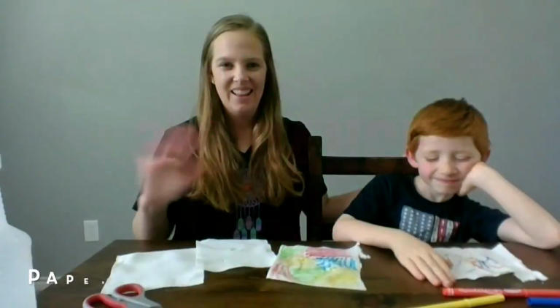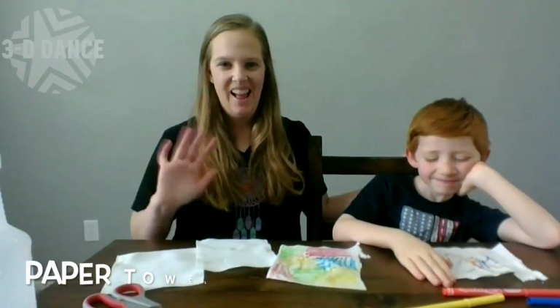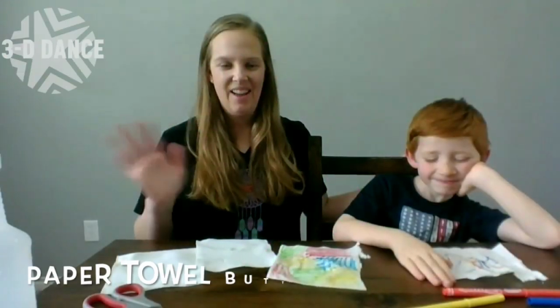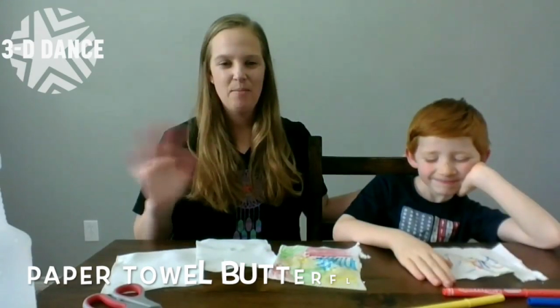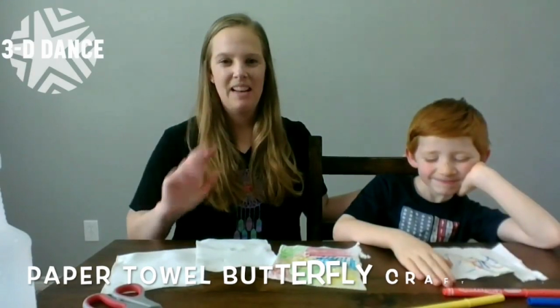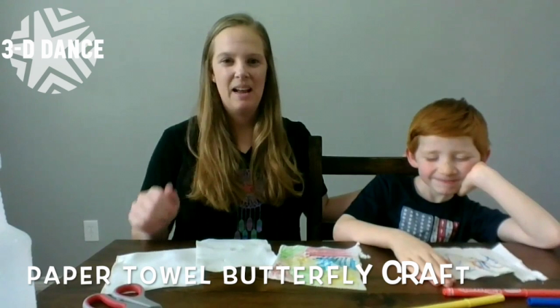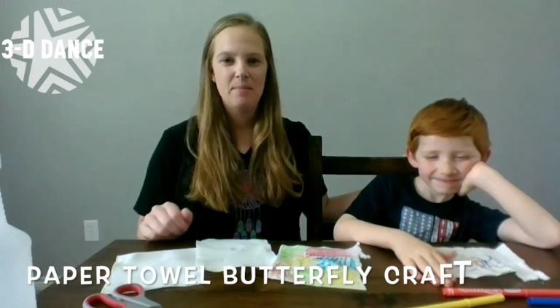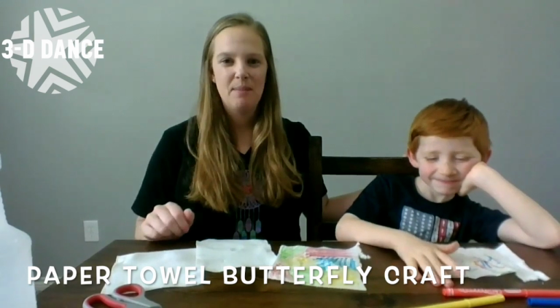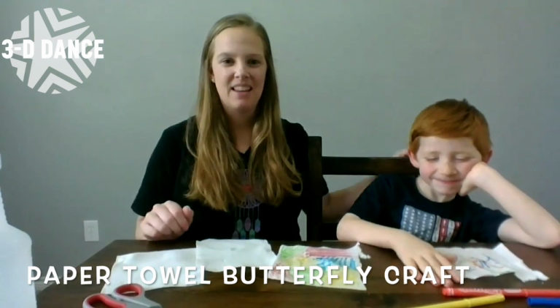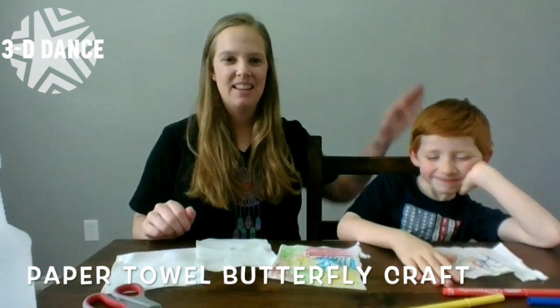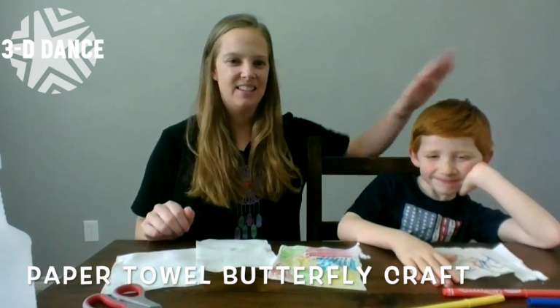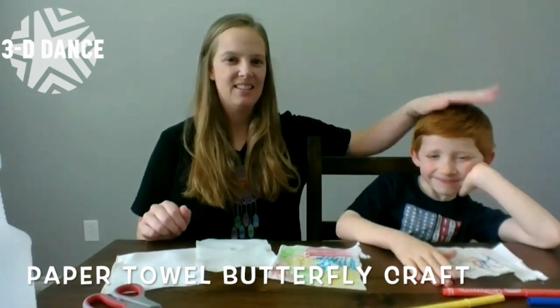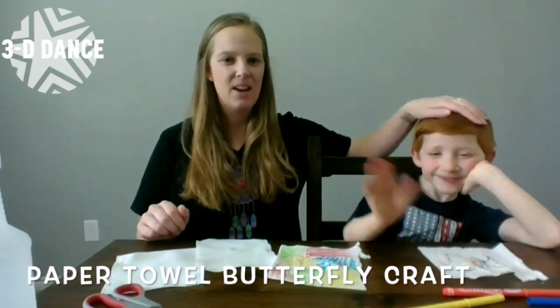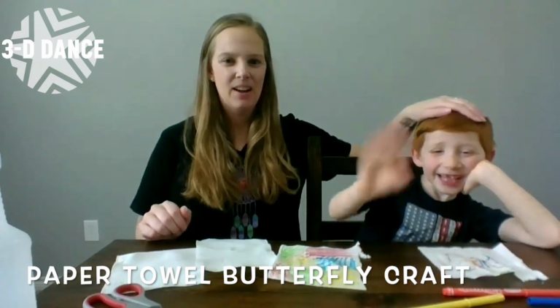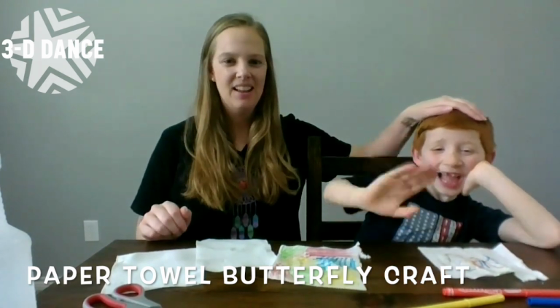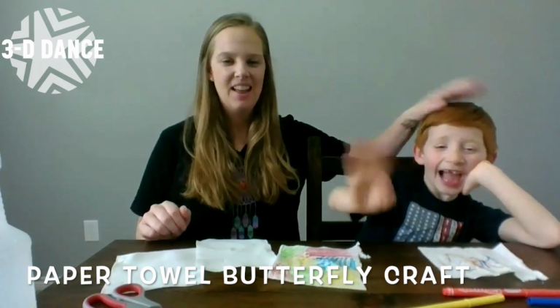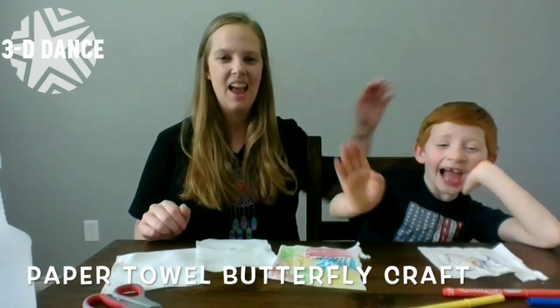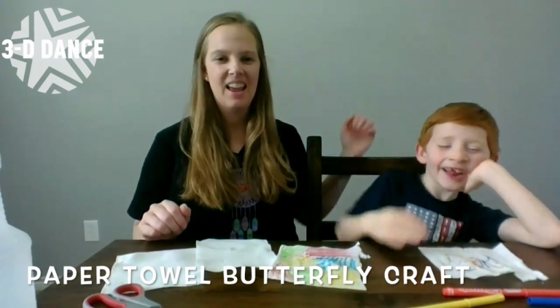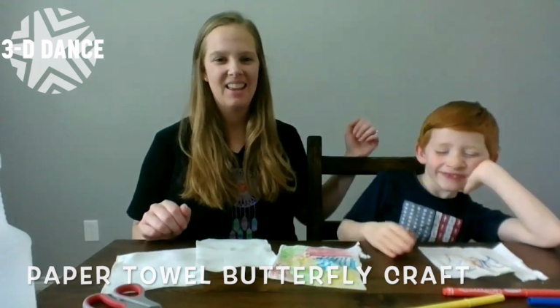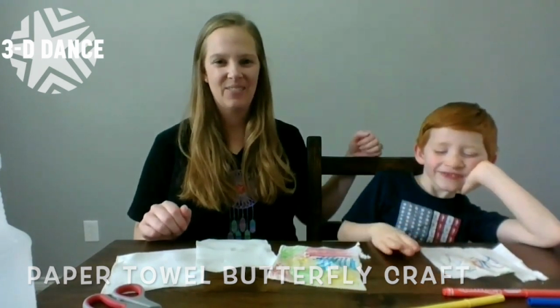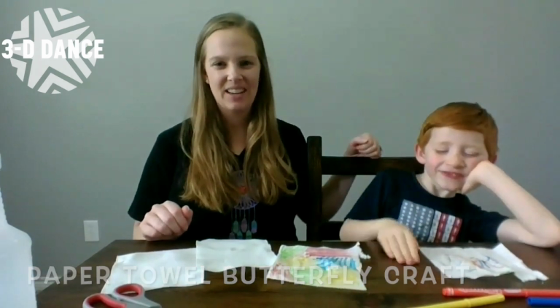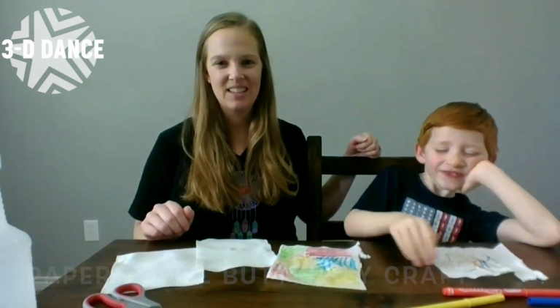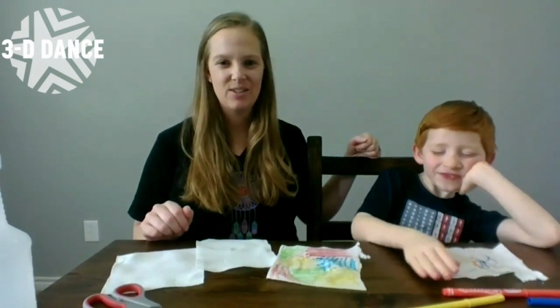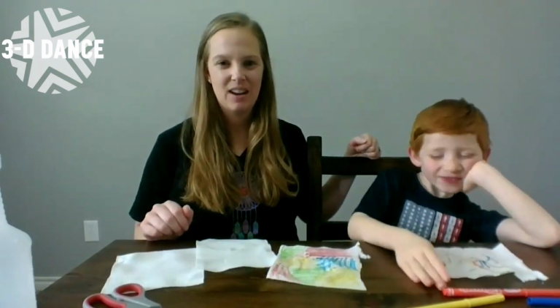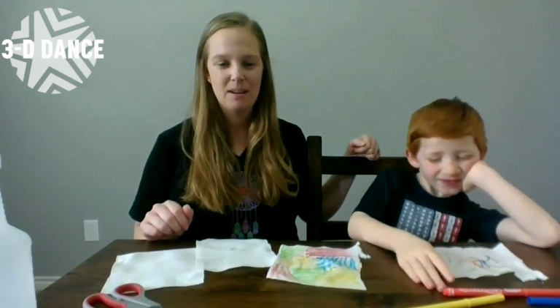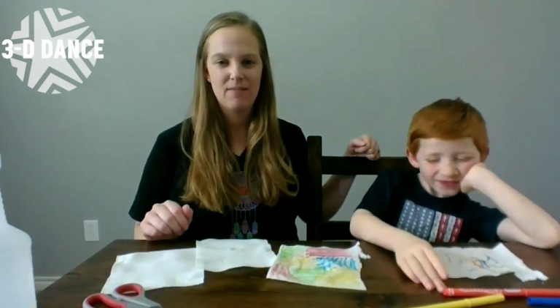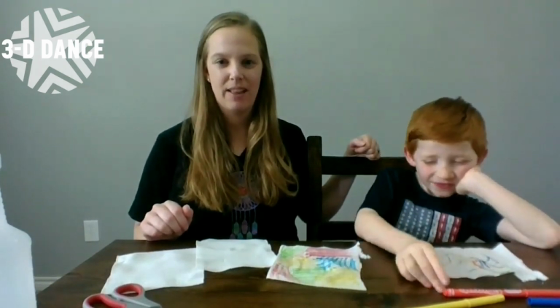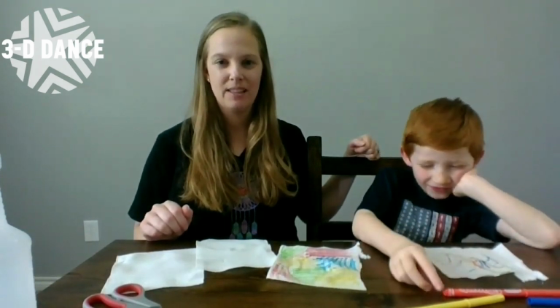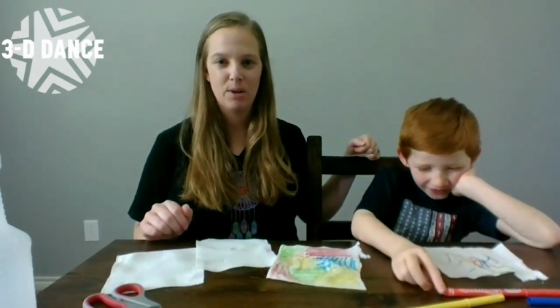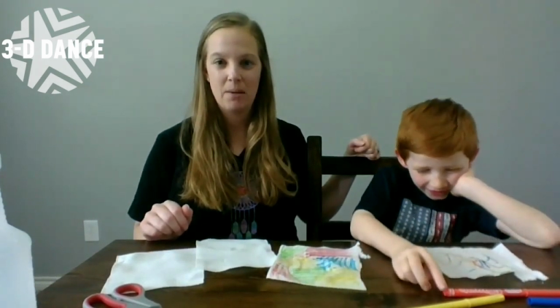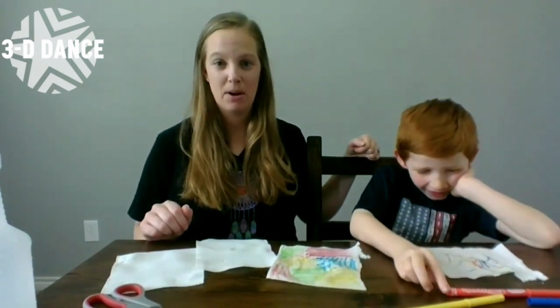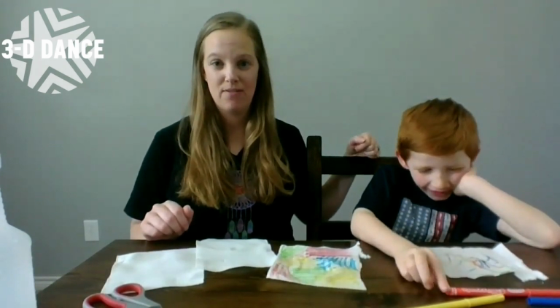Hi everybody, I'm Miss Megan and this is Noah. We're gonna teach you how to make a fun spring butterfly.